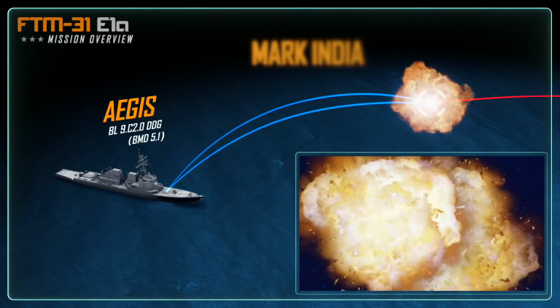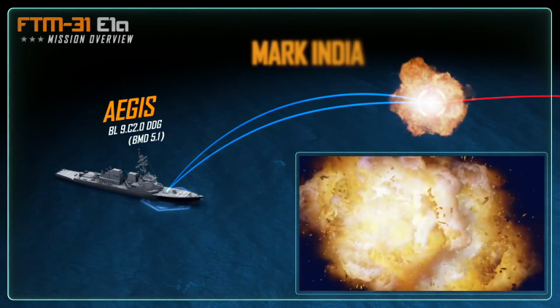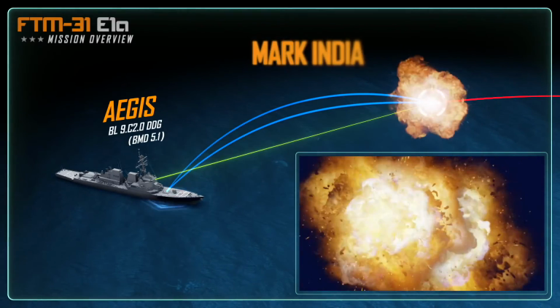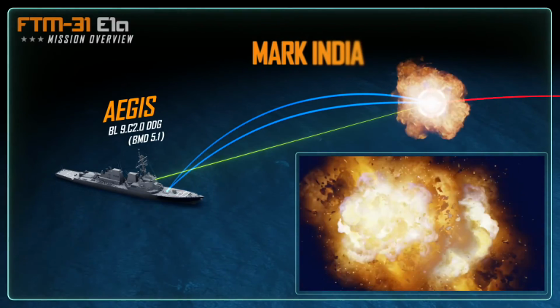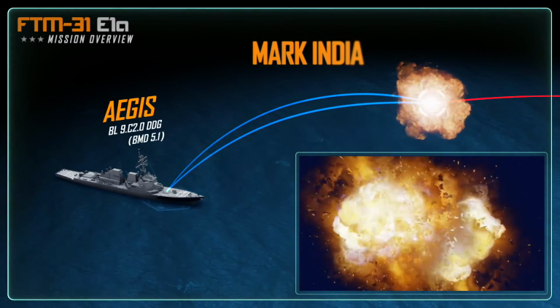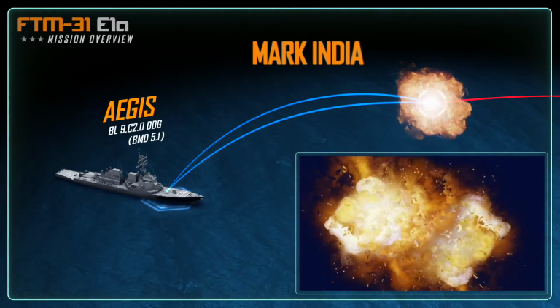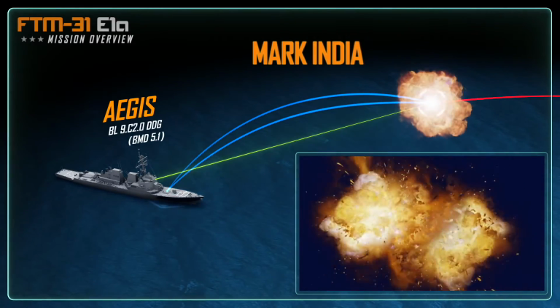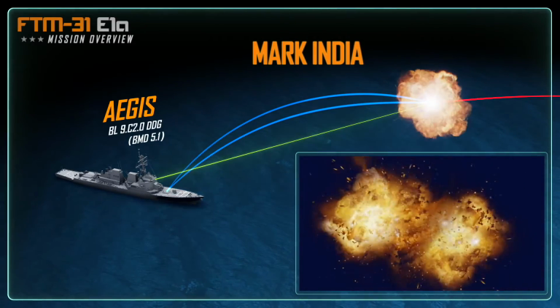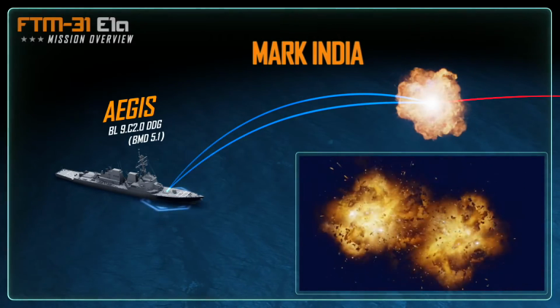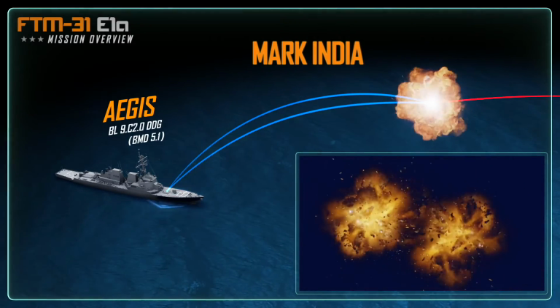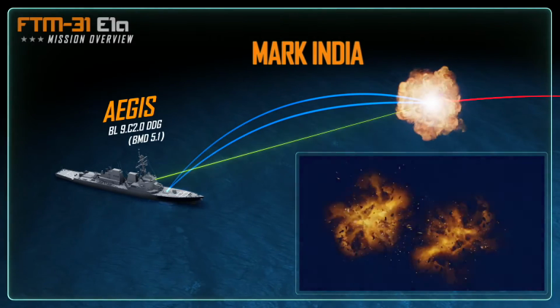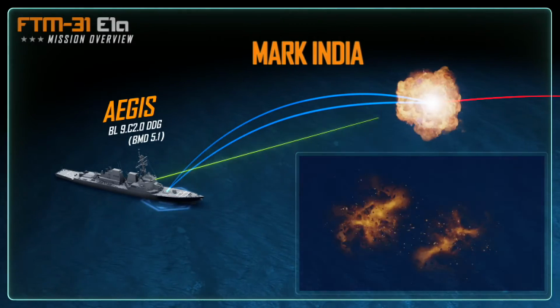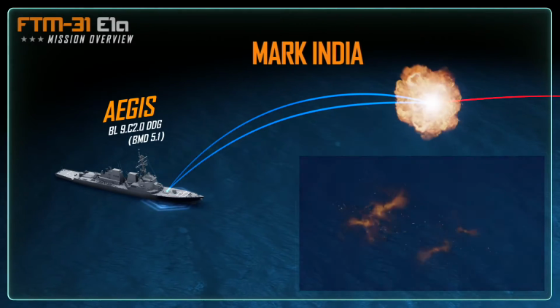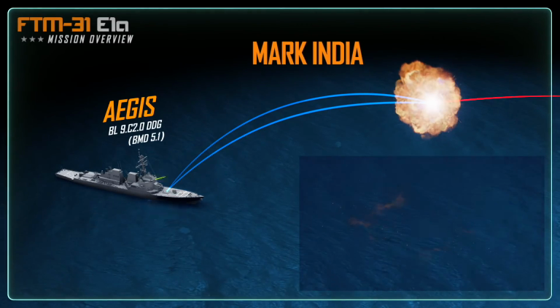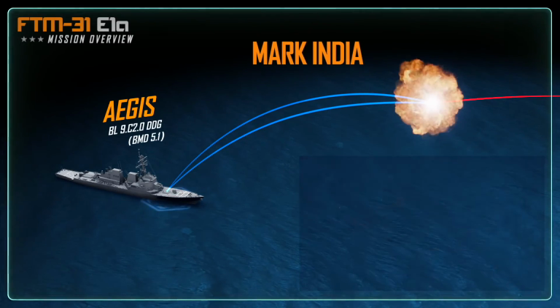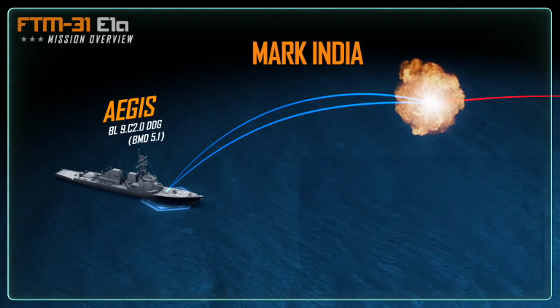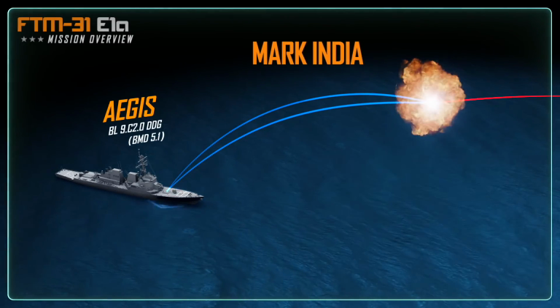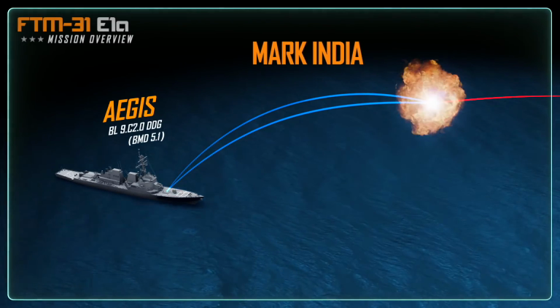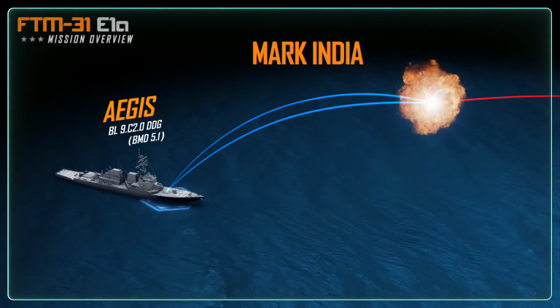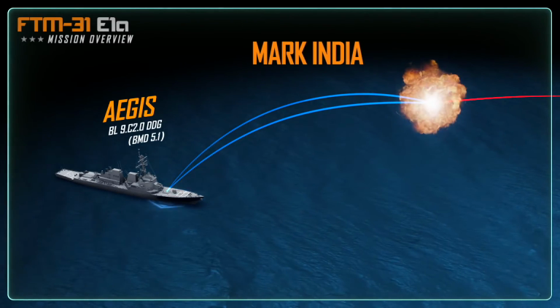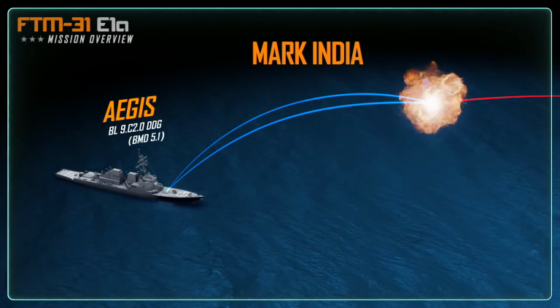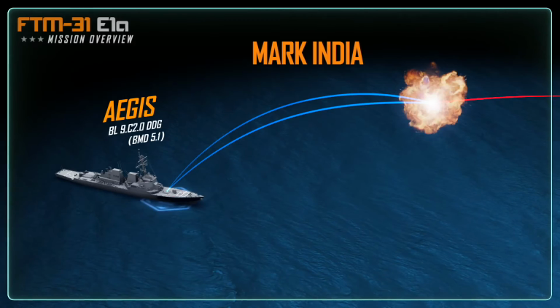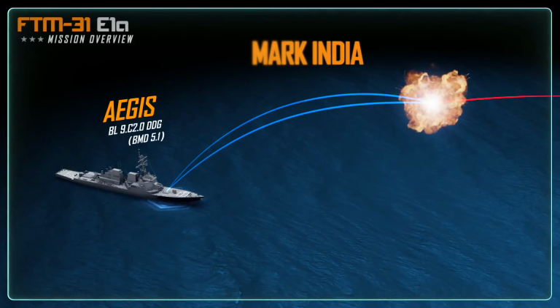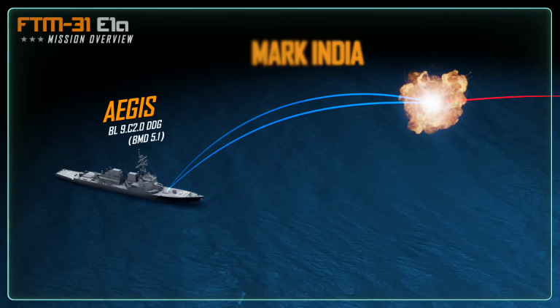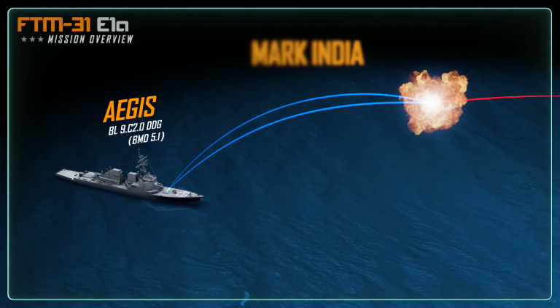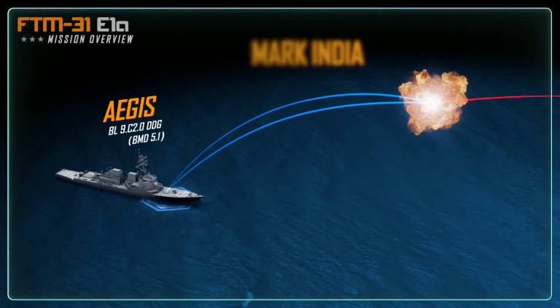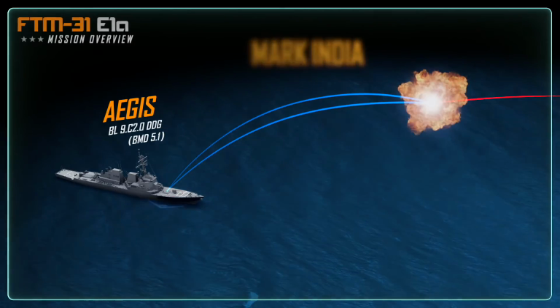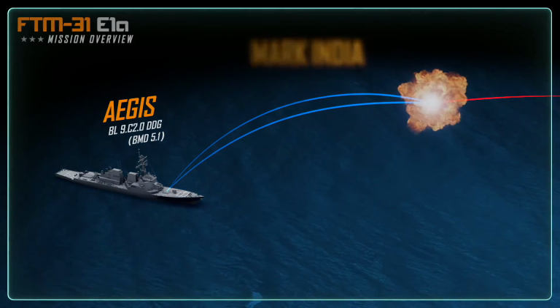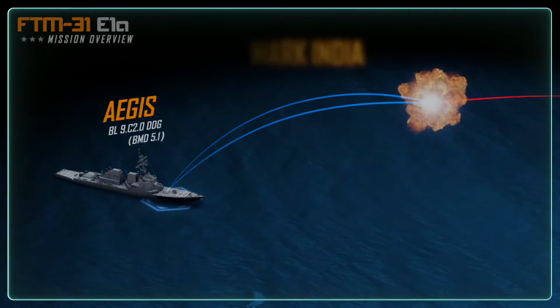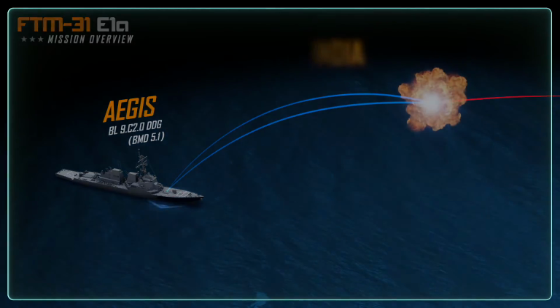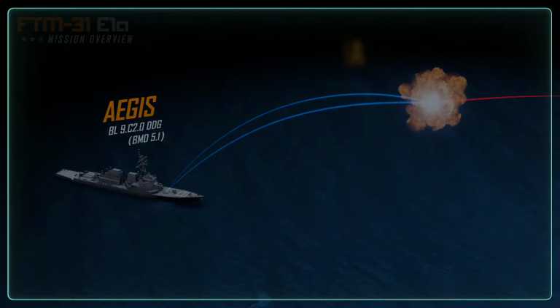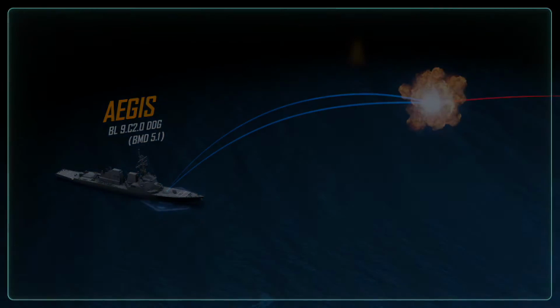Mark India! The SM-6 Dual 2 intercepts the medium-range ballistic missile.